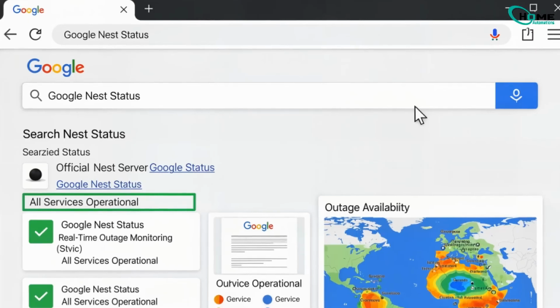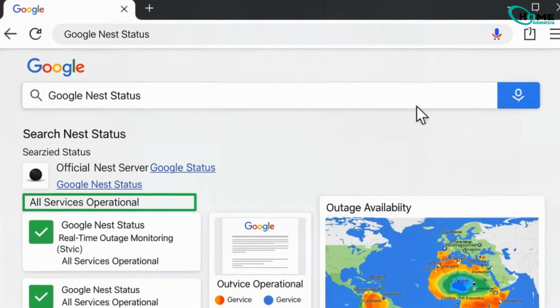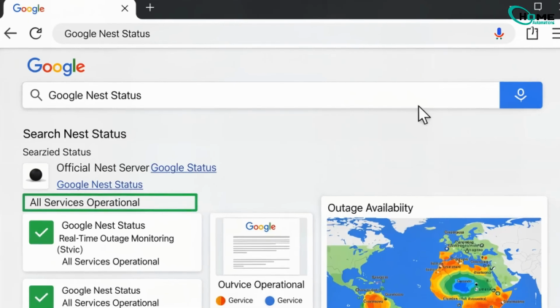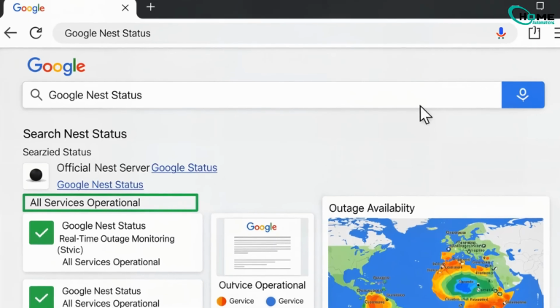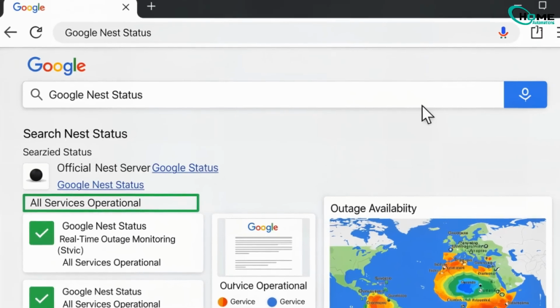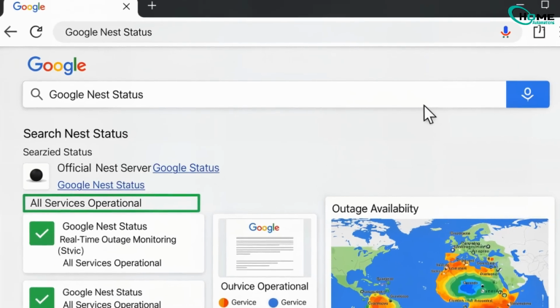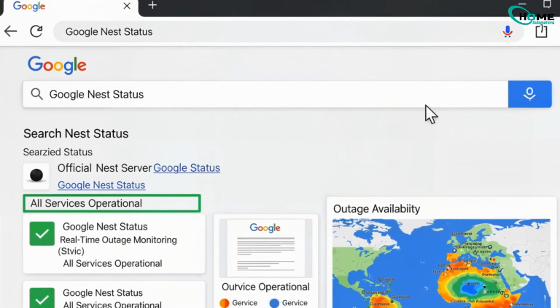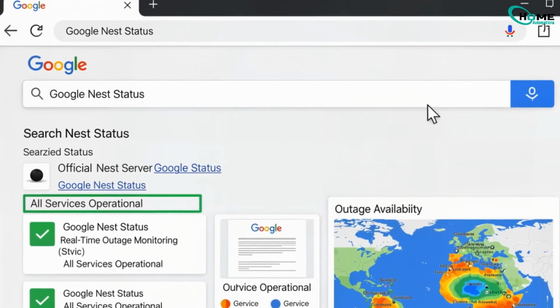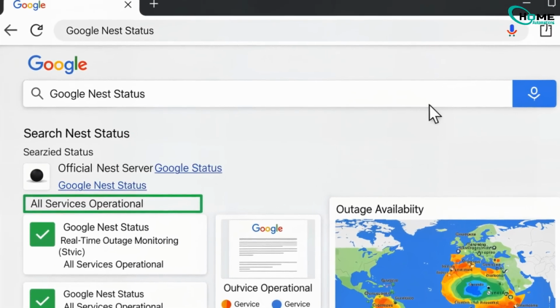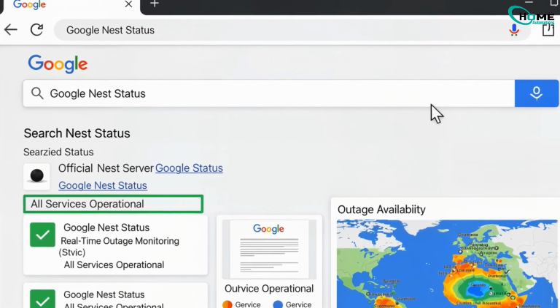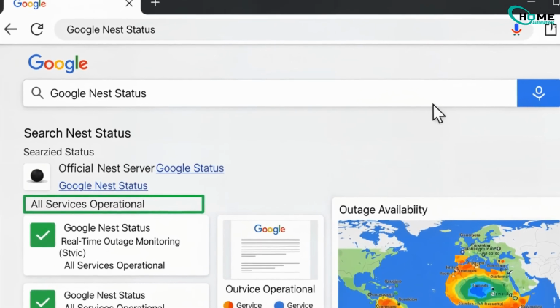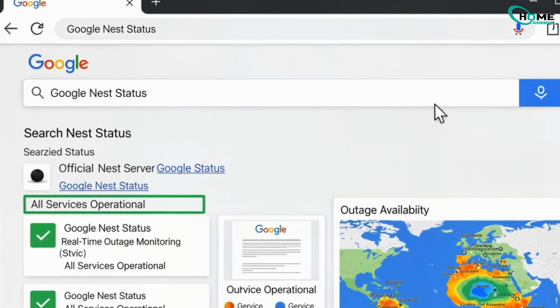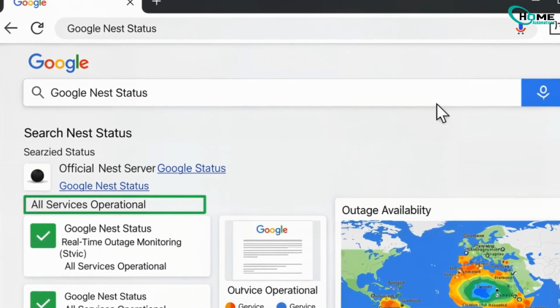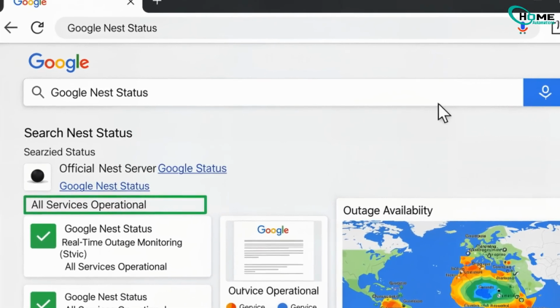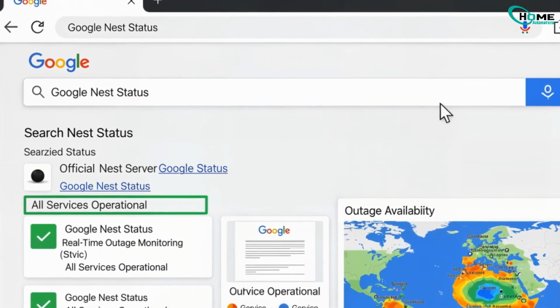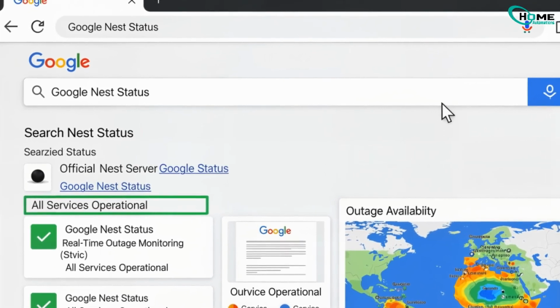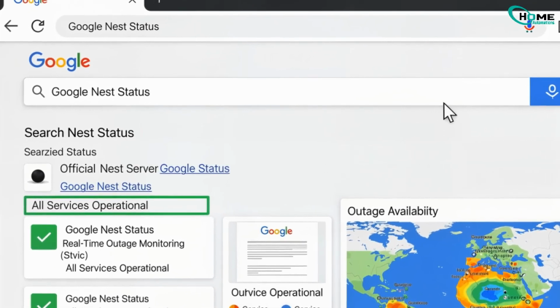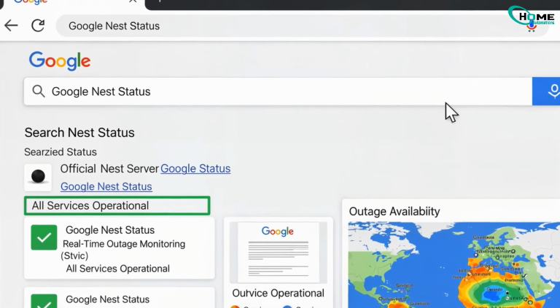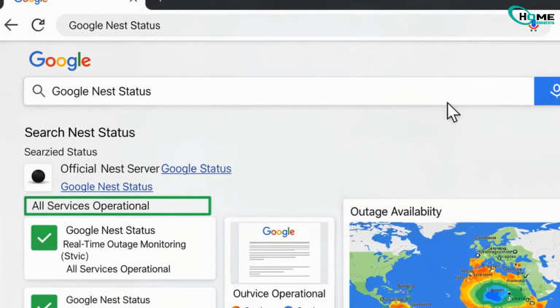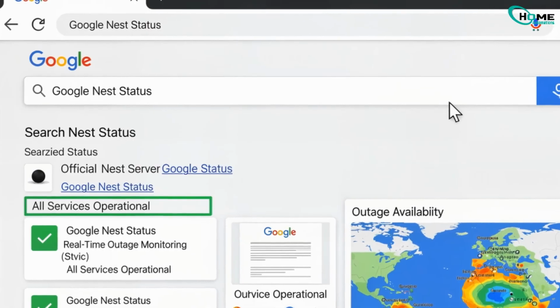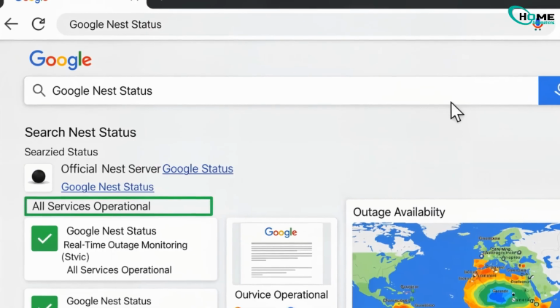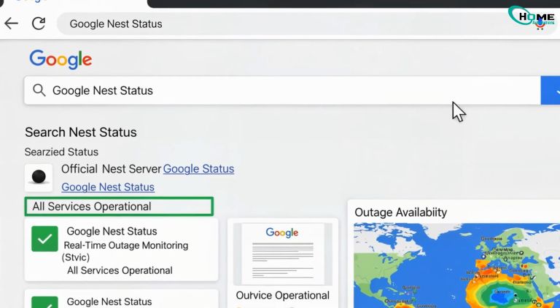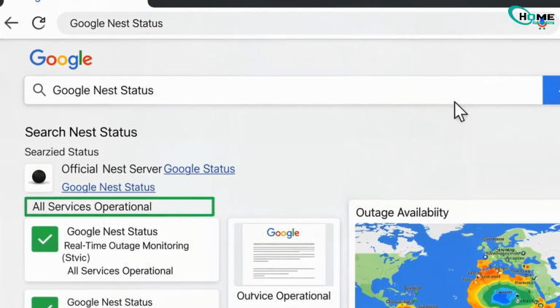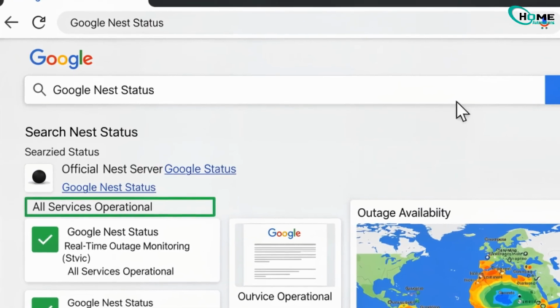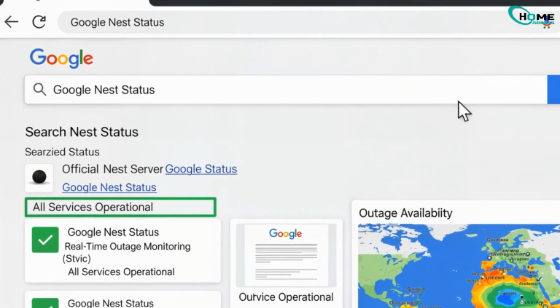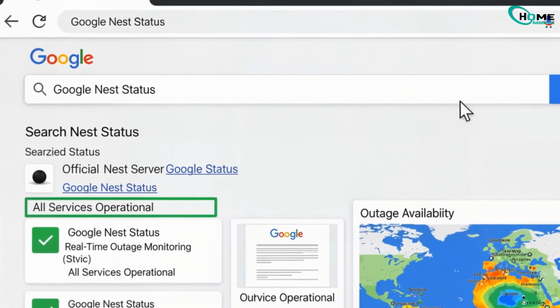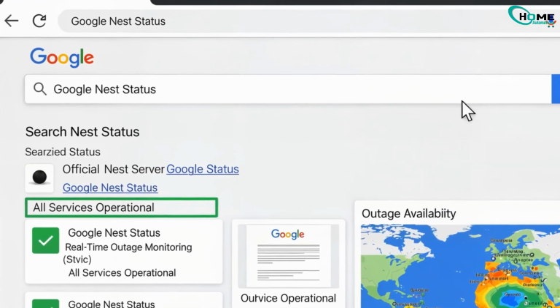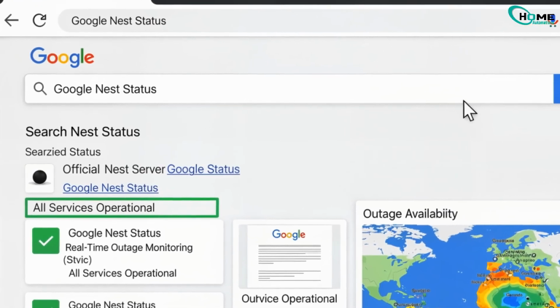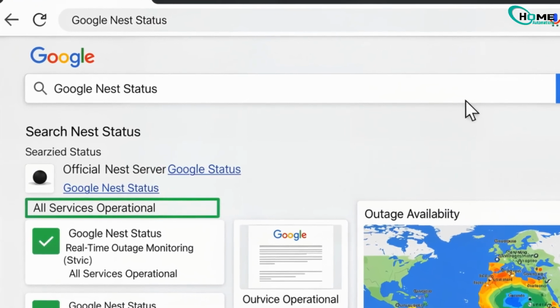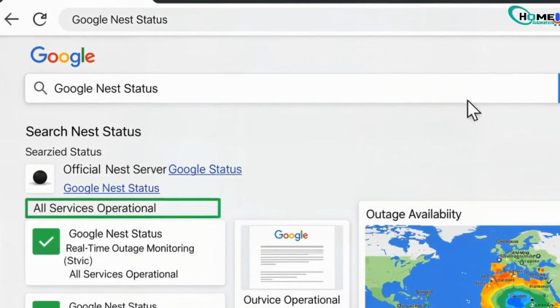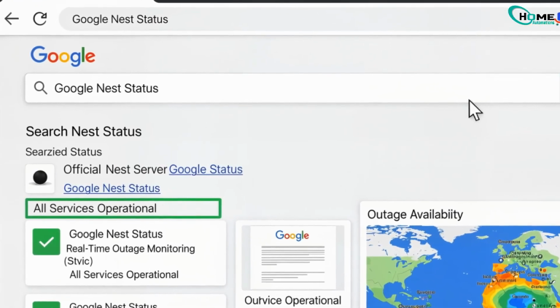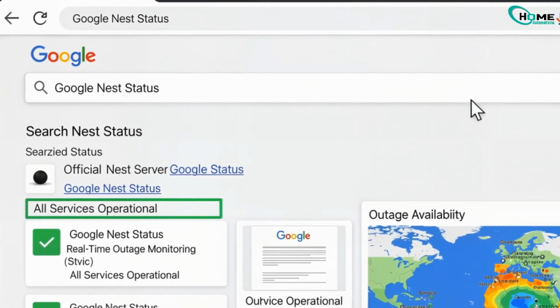Occasionally, the issue isn't you — it's Google's servers. Search for "Google Nest status" and see if there's an outage in your area.